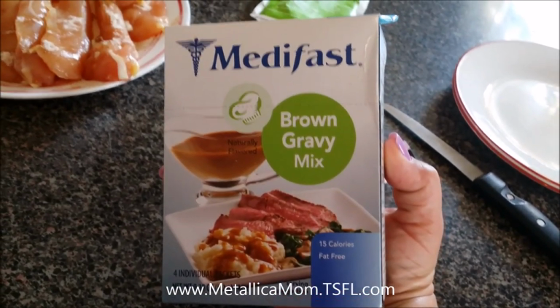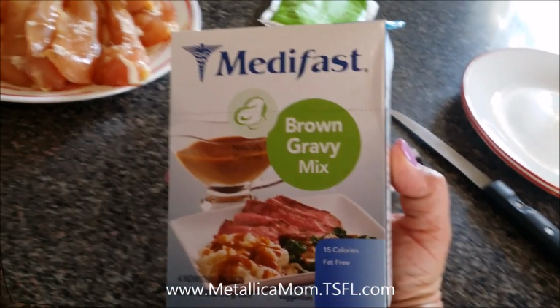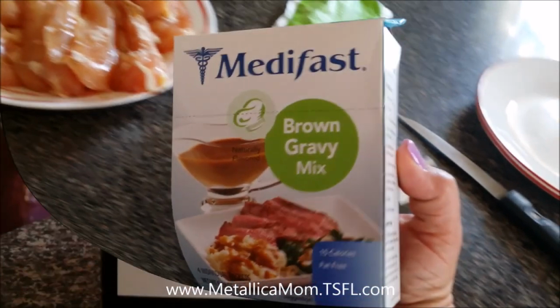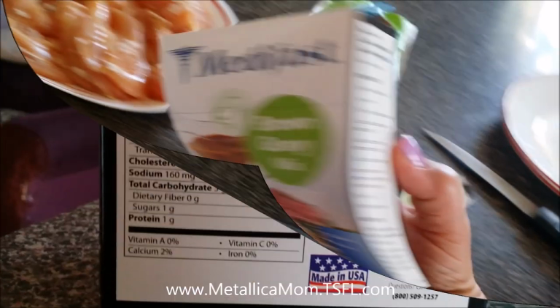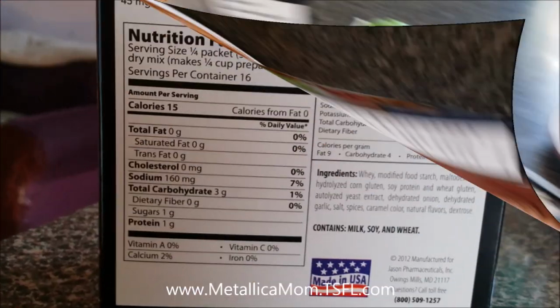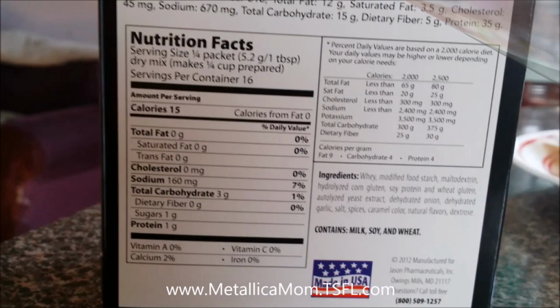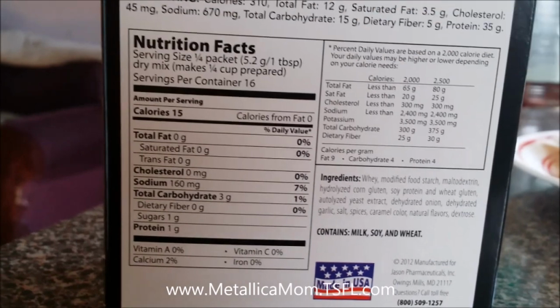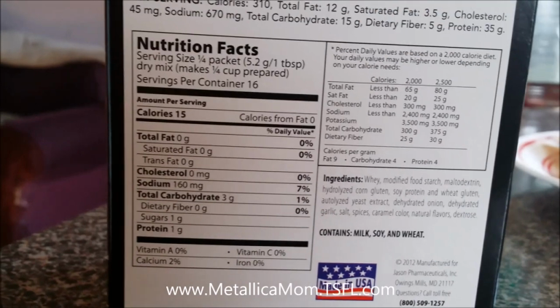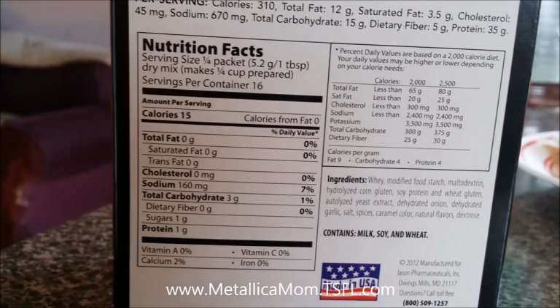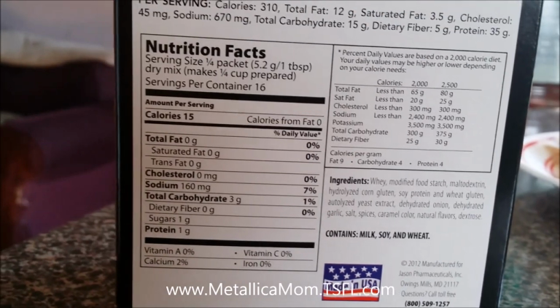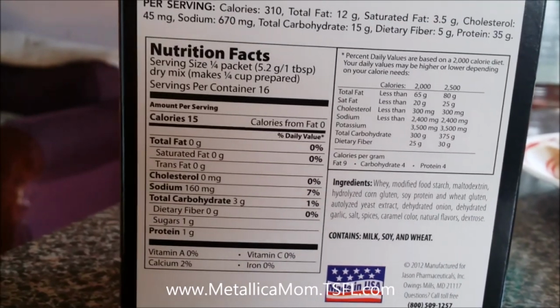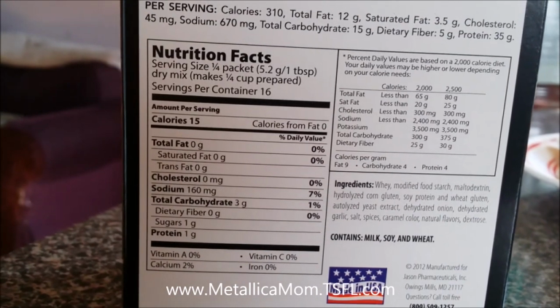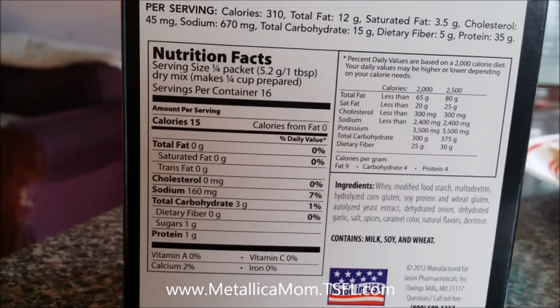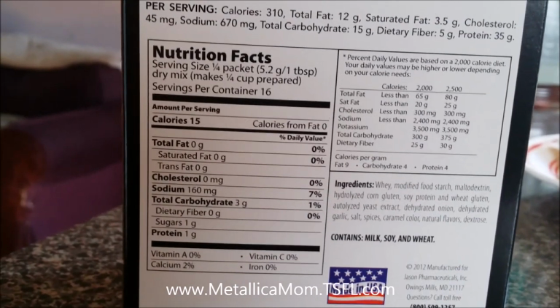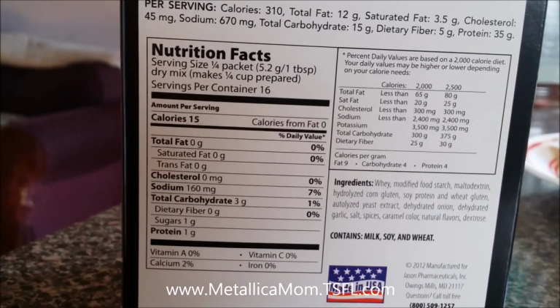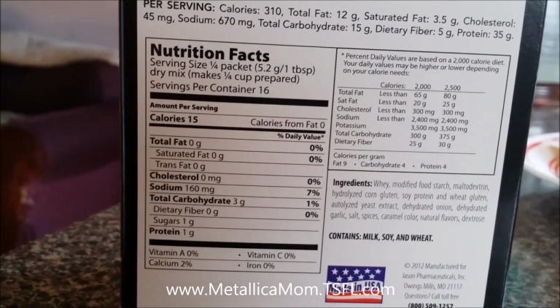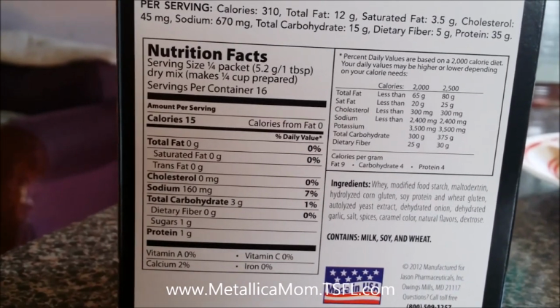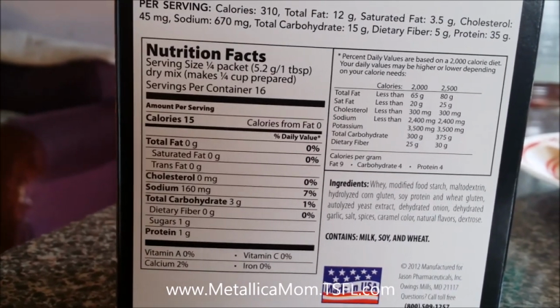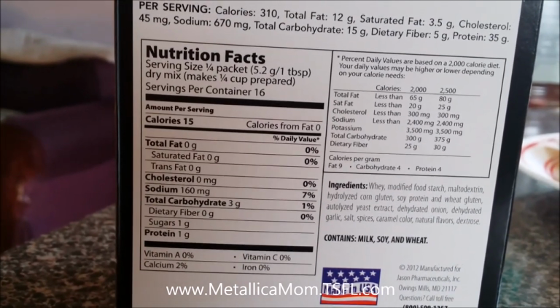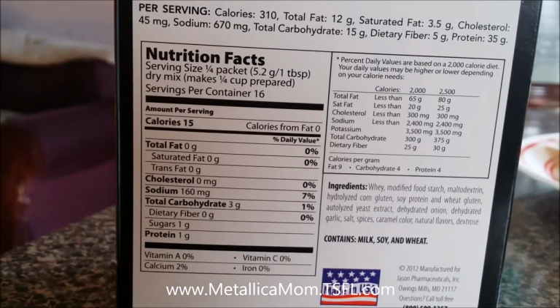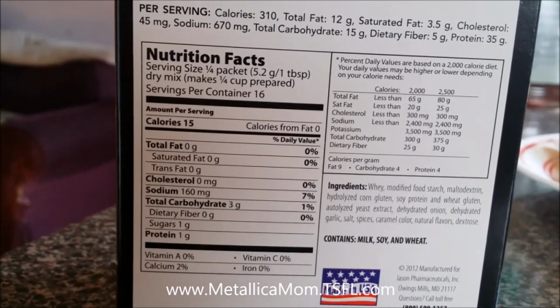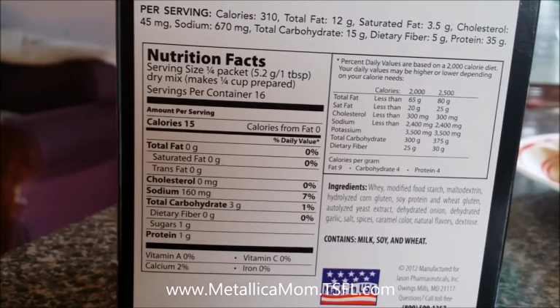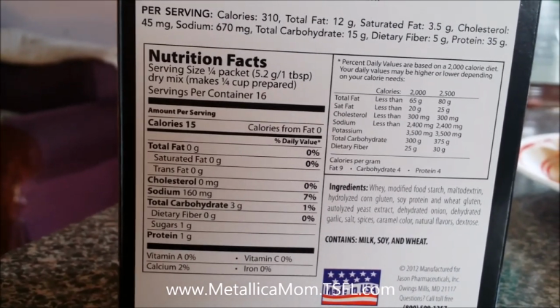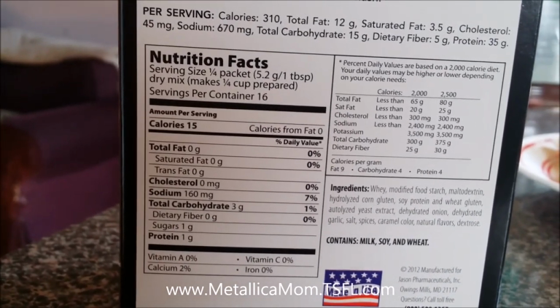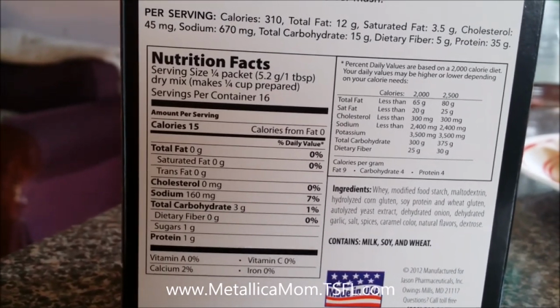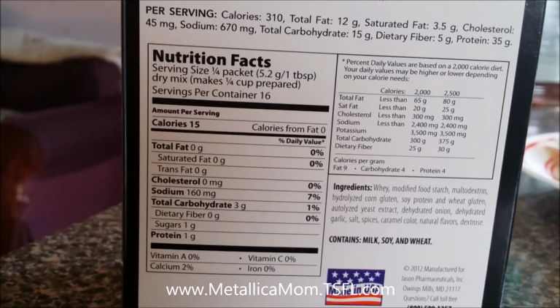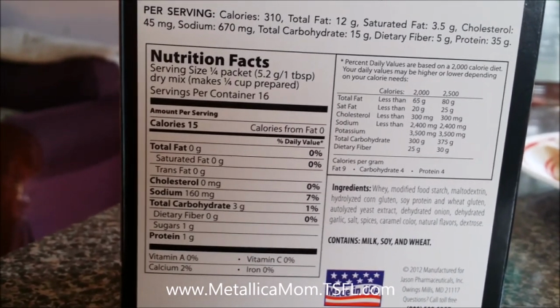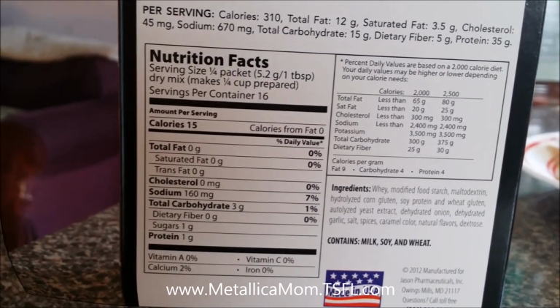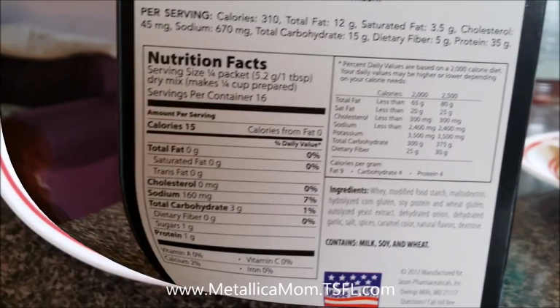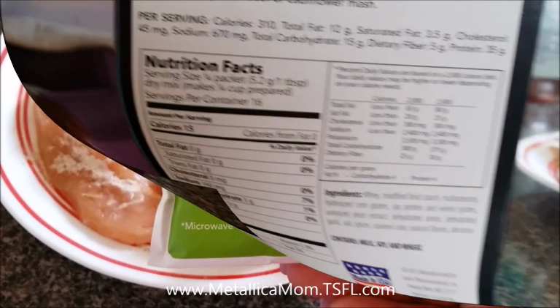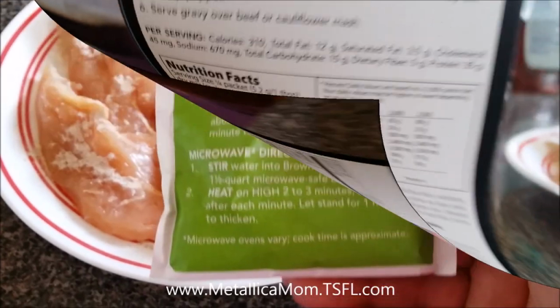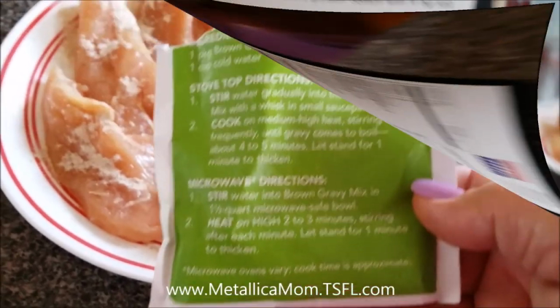We're going to be using the MetaFast Brown Gravy Mix. This is the nutritional value — if you buy it you'll have it, or you can just take a screenshot of that.